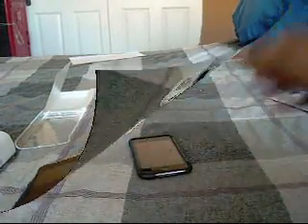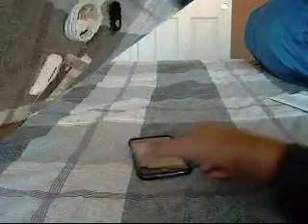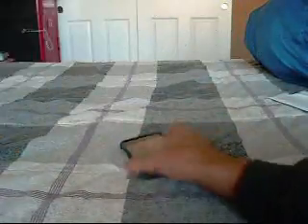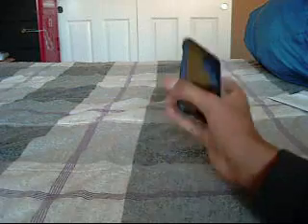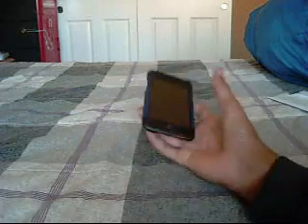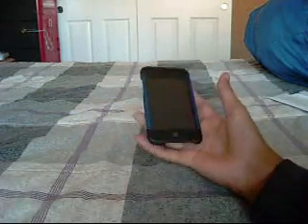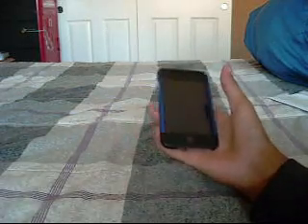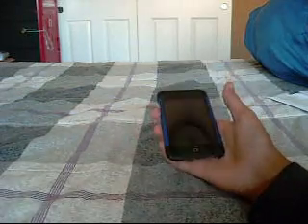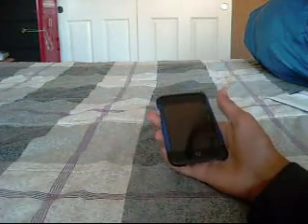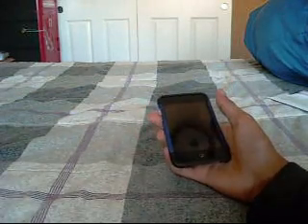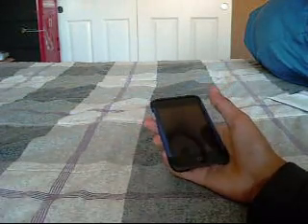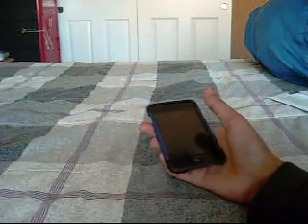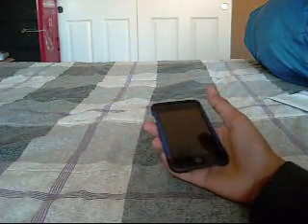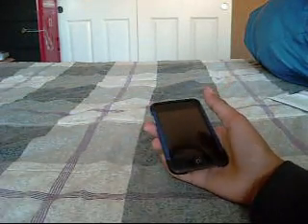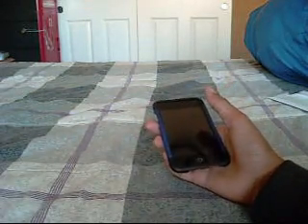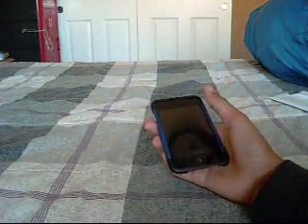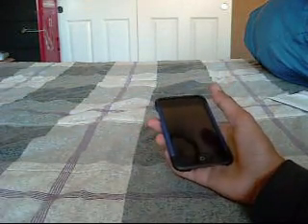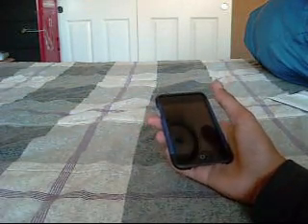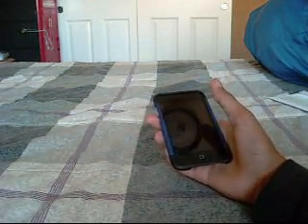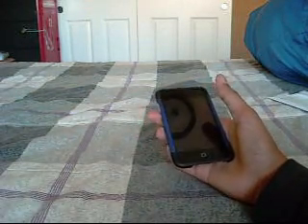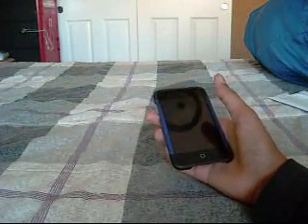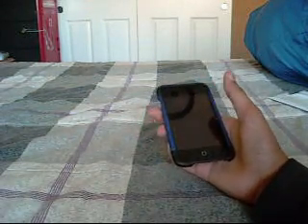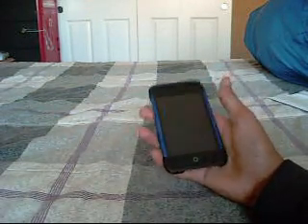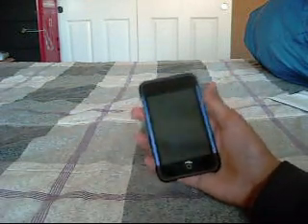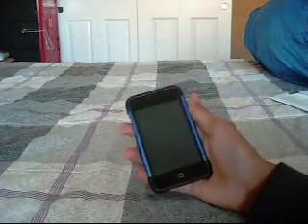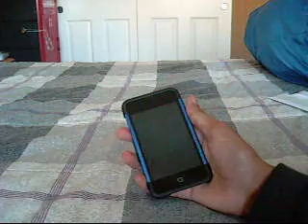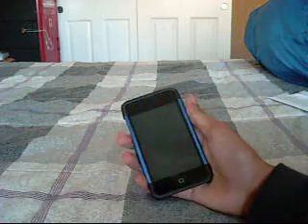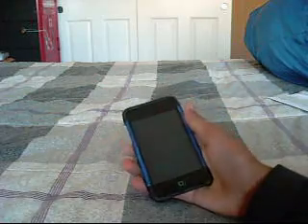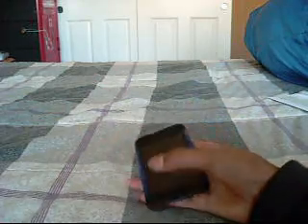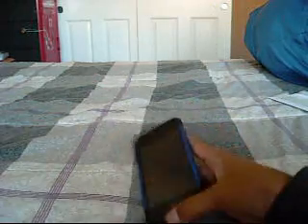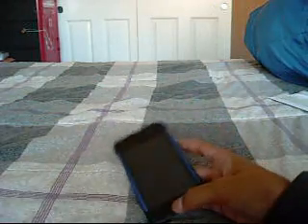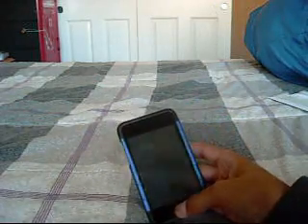Alright, hey guys, I'm back. It actually took me like 50 minutes to sync everything back on my iPod.